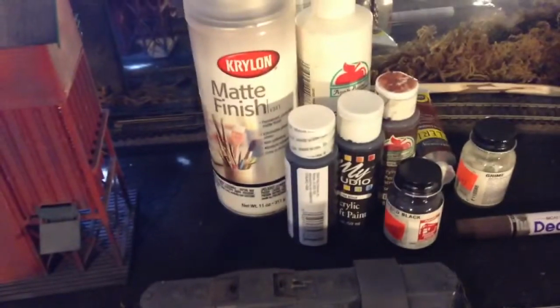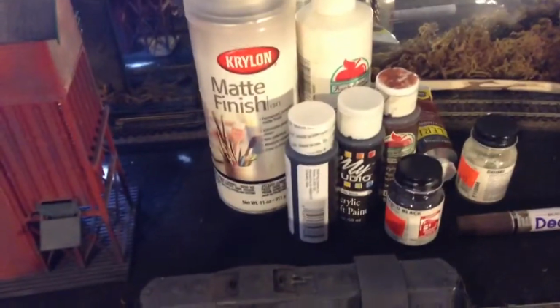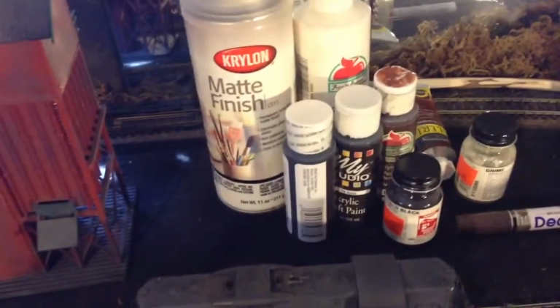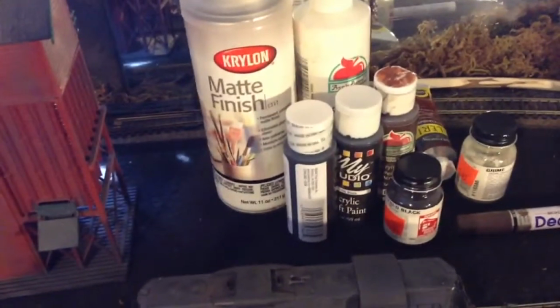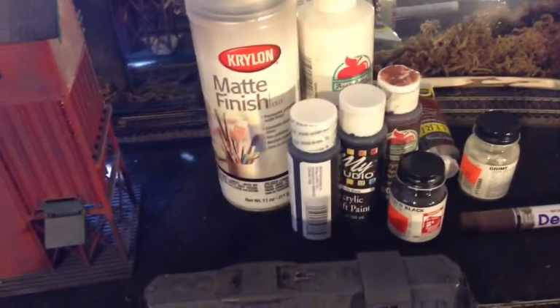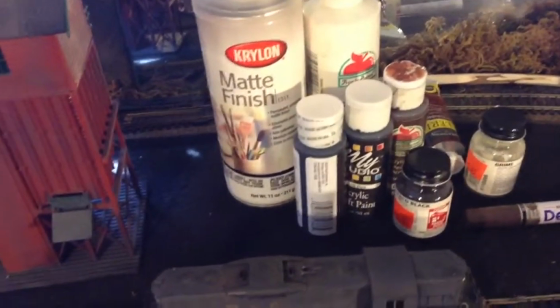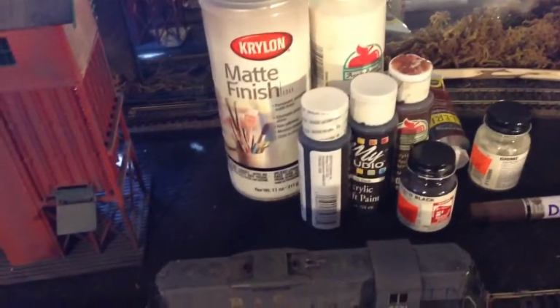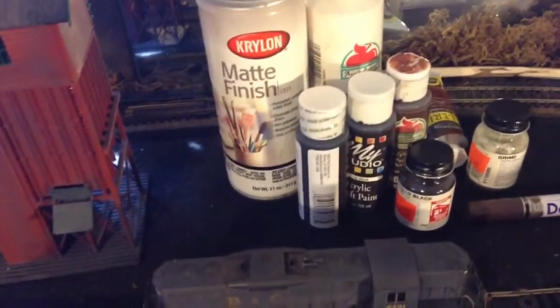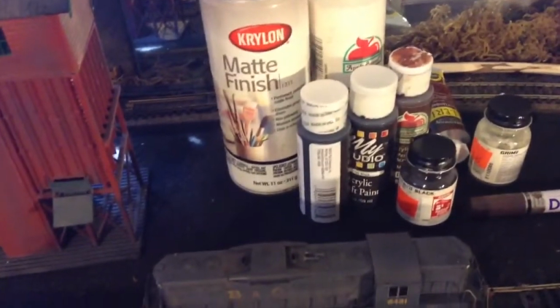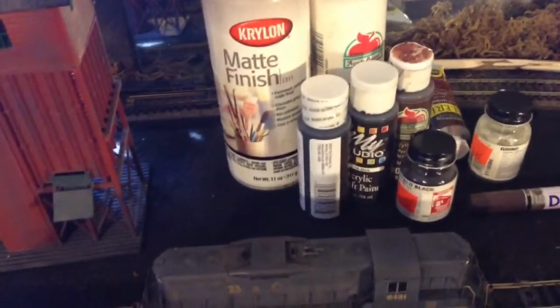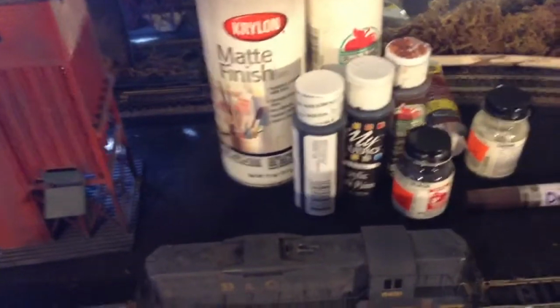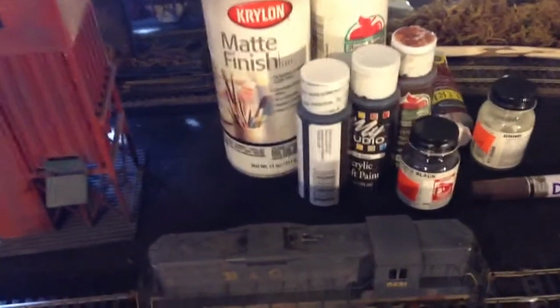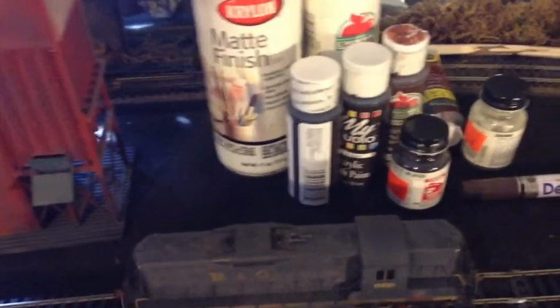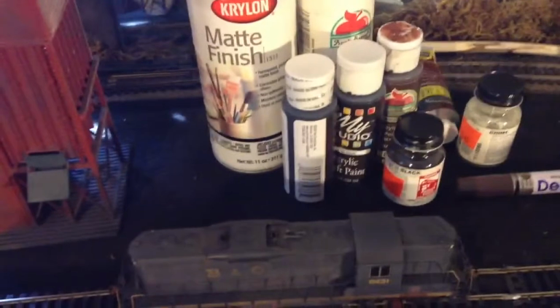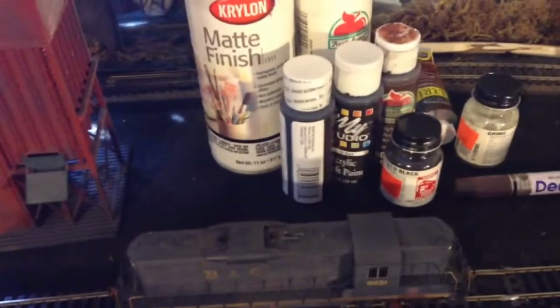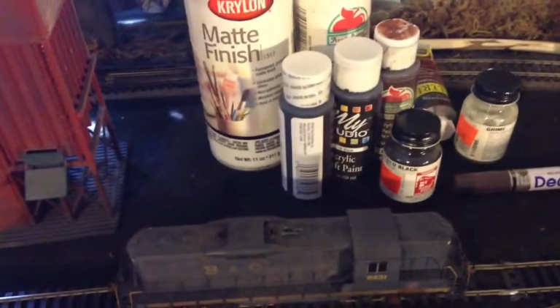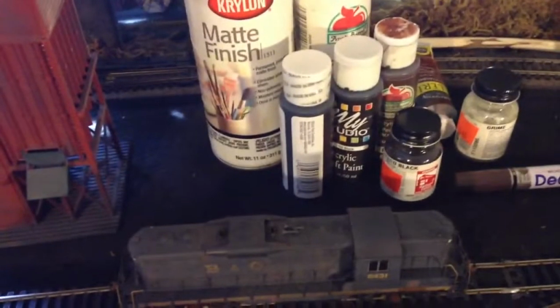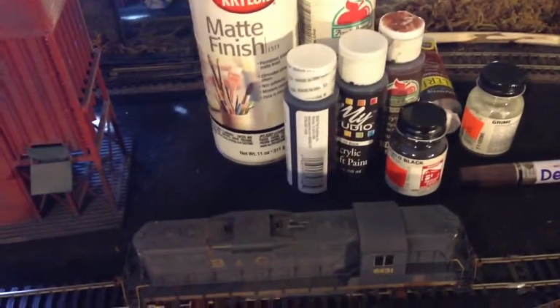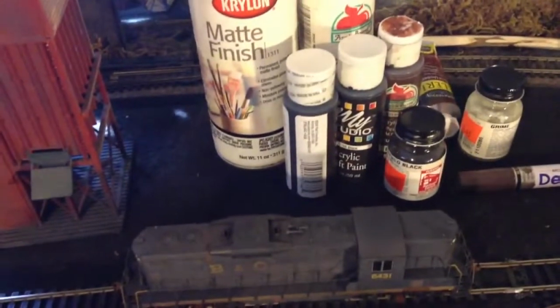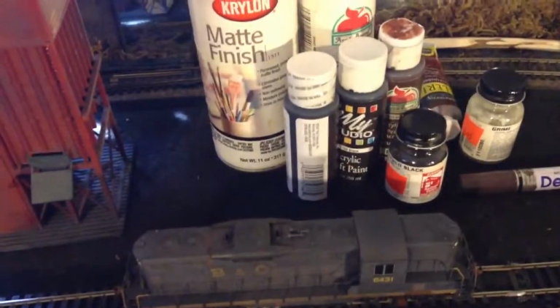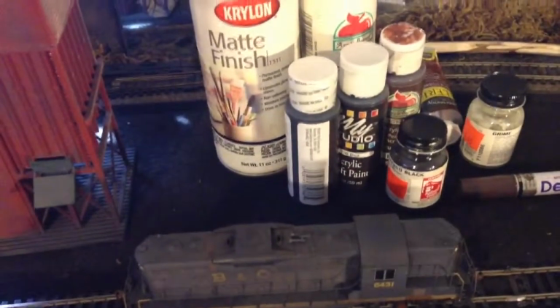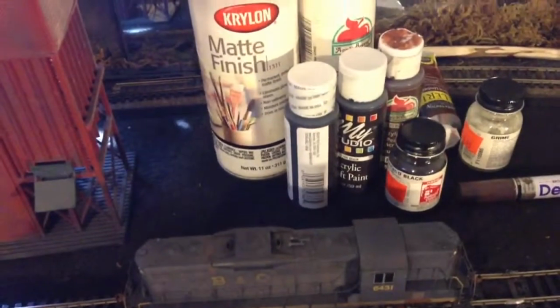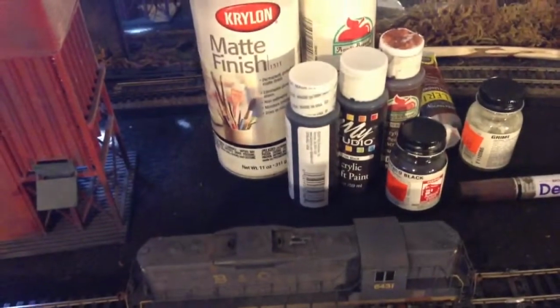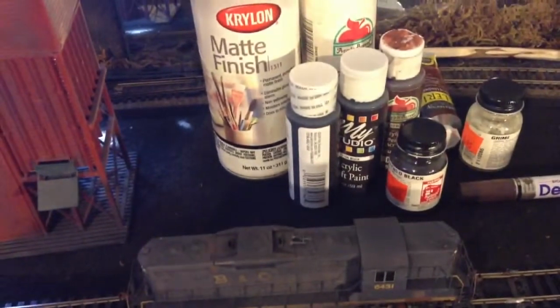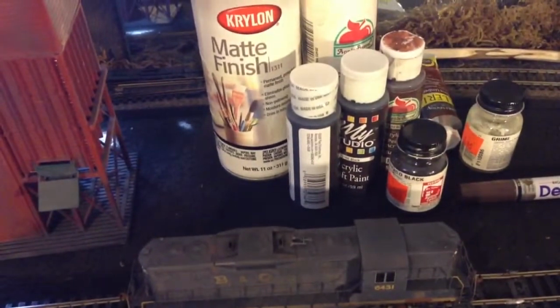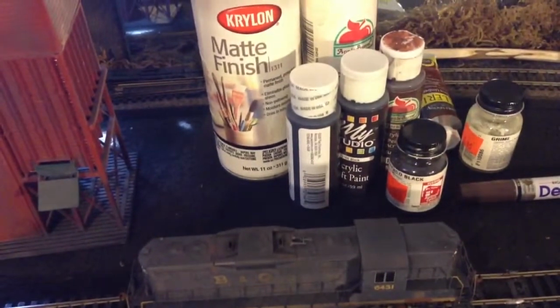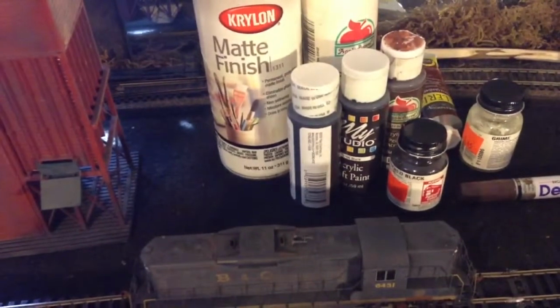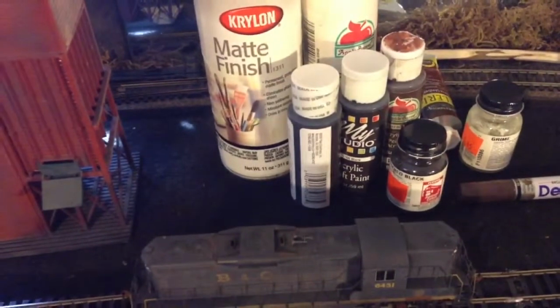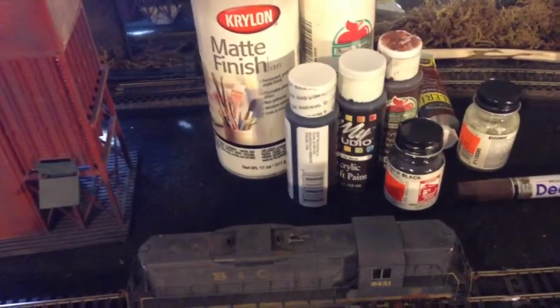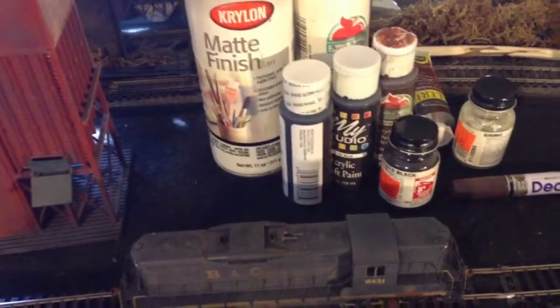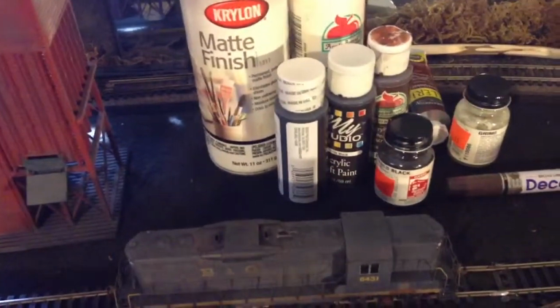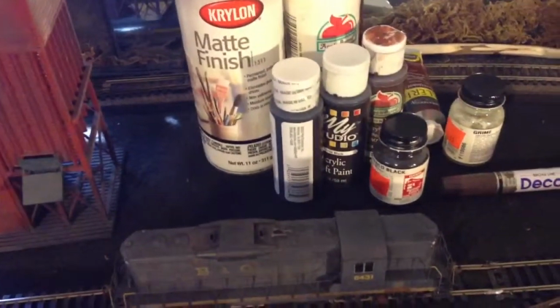Krylon matte finish — that helps when you're working with the powders.